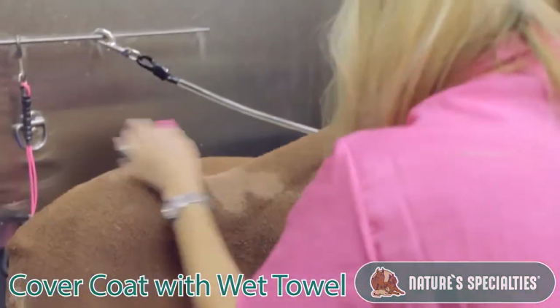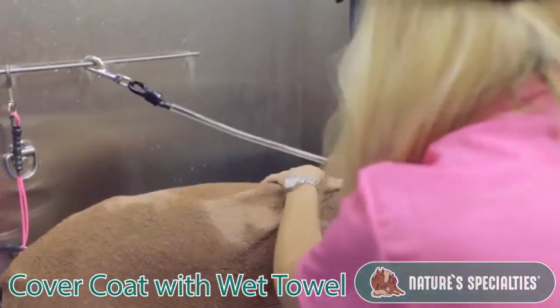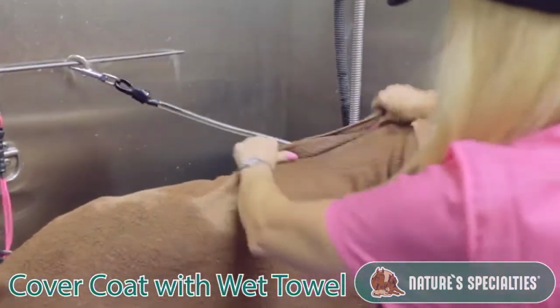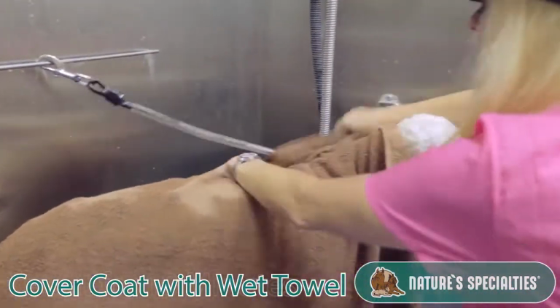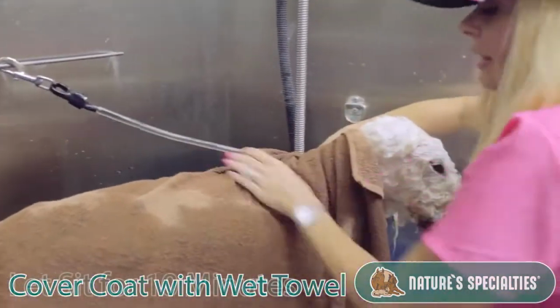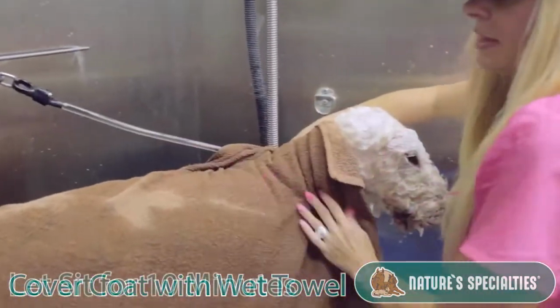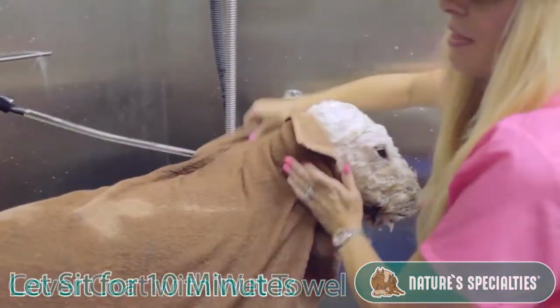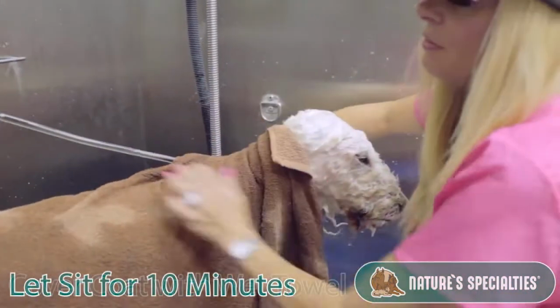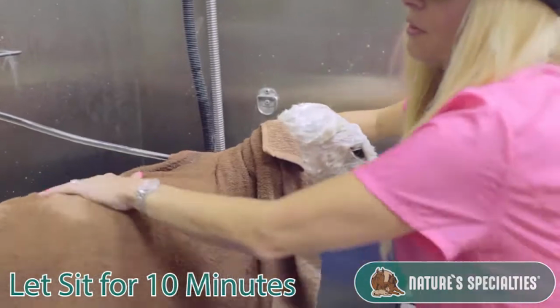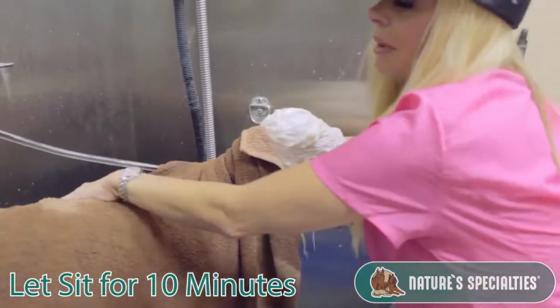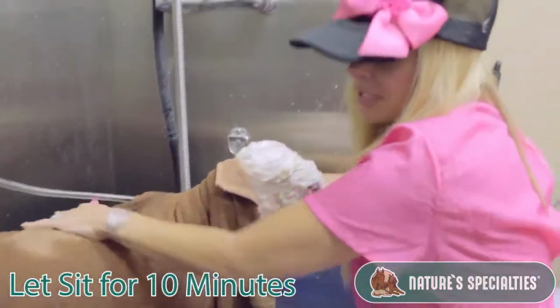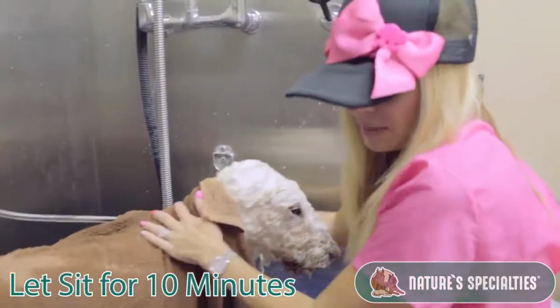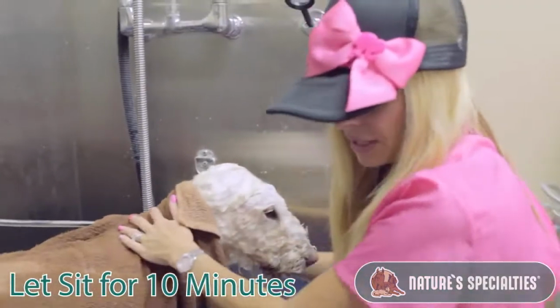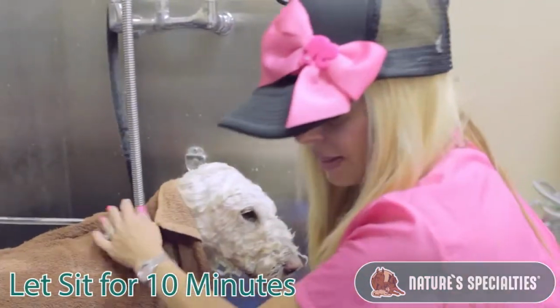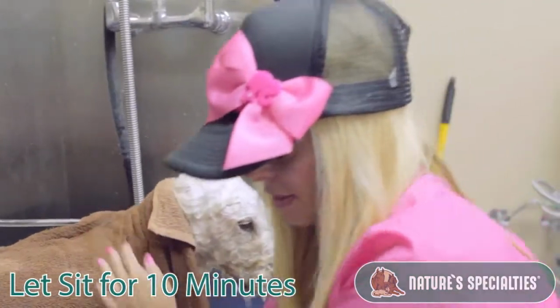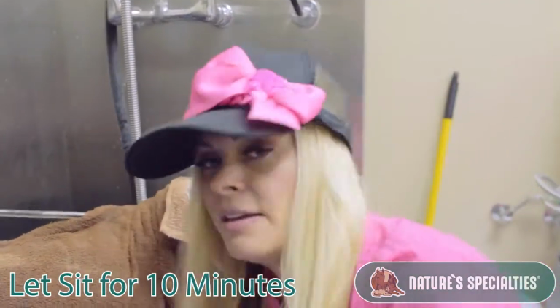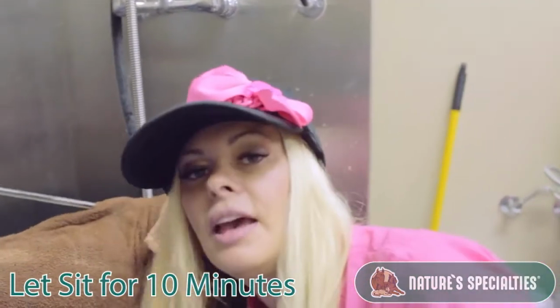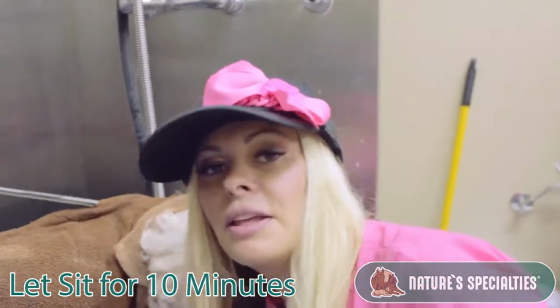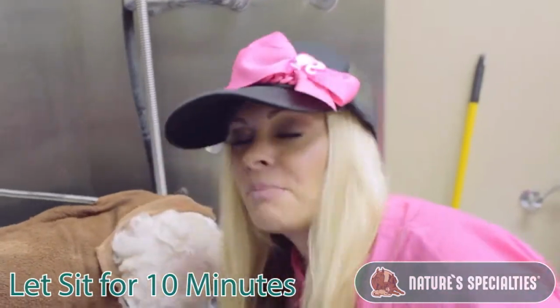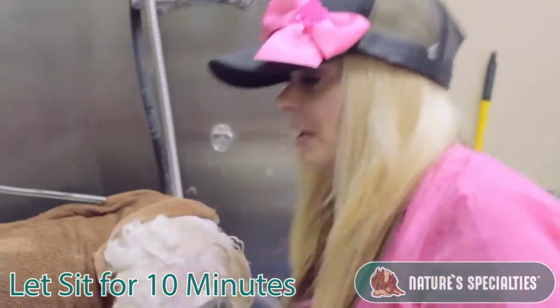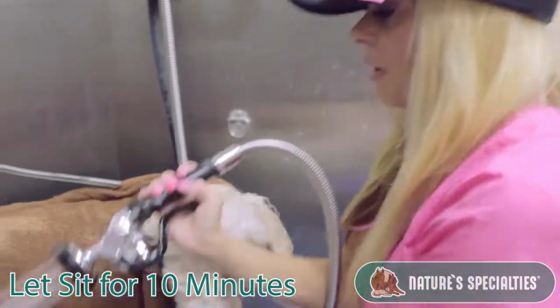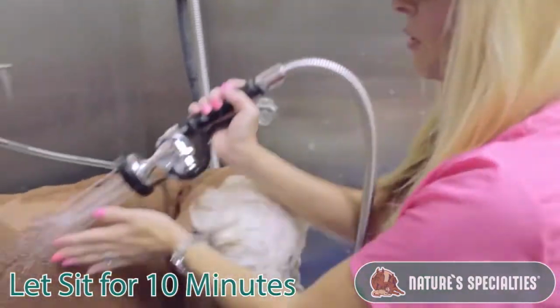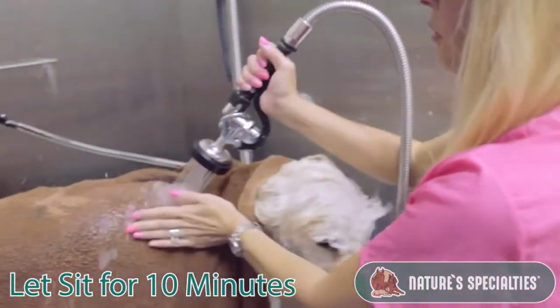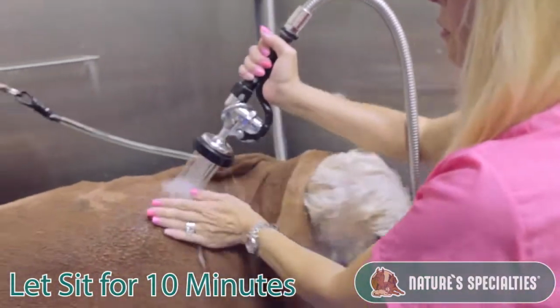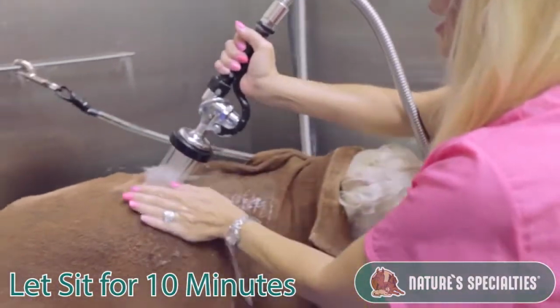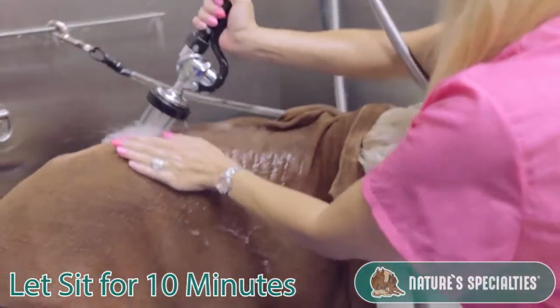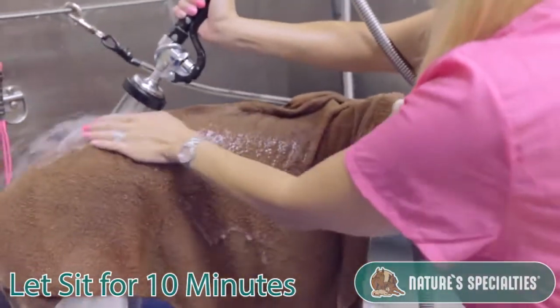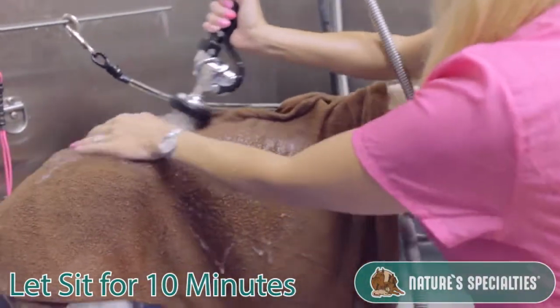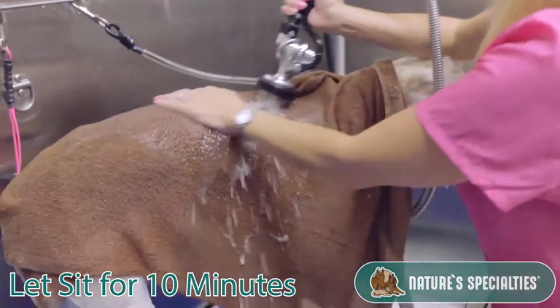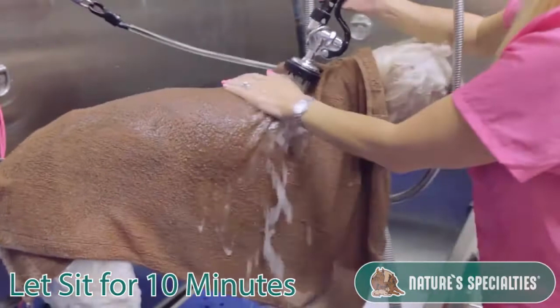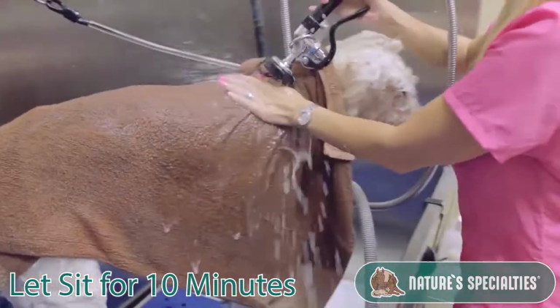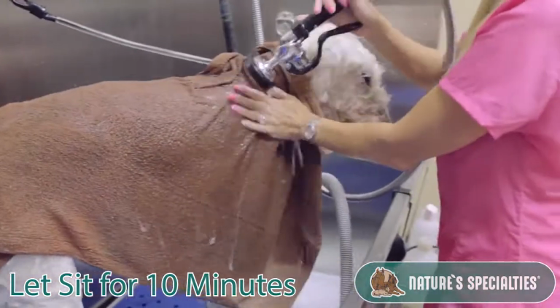I let this sit for about 10 minutes, and this makes a great hot oil treatment.